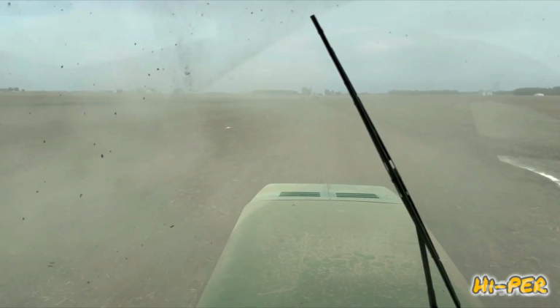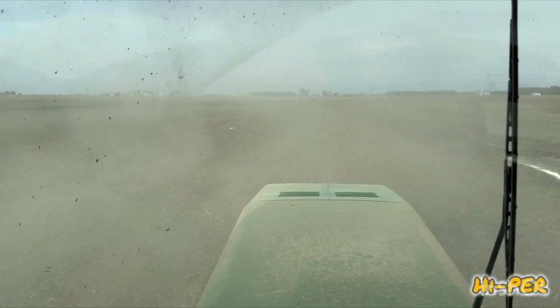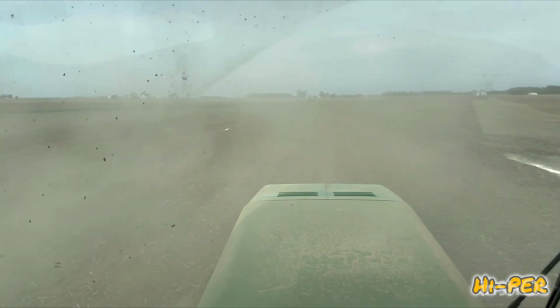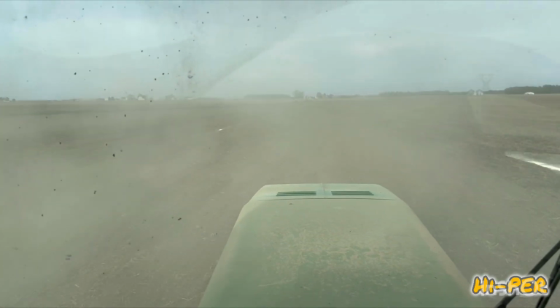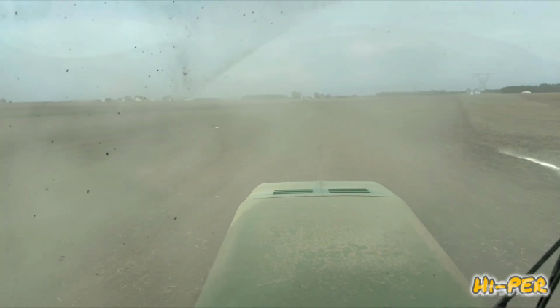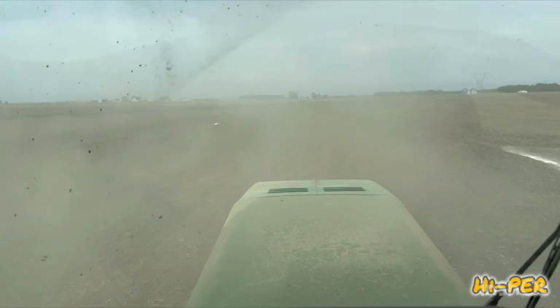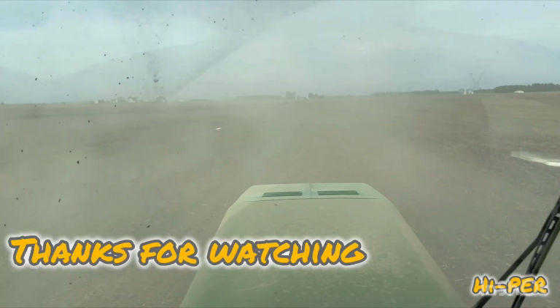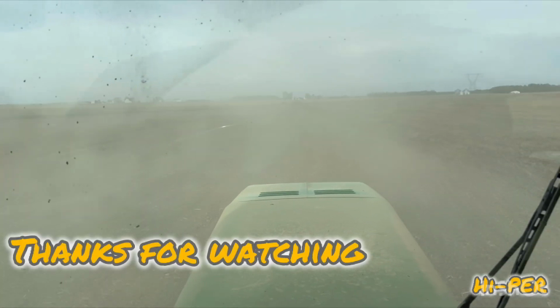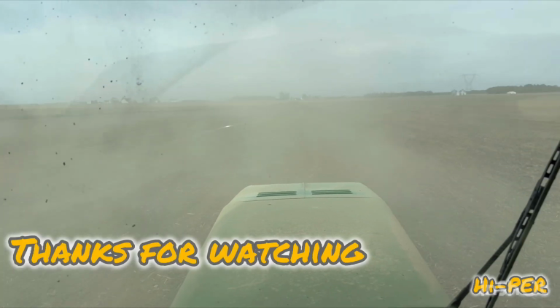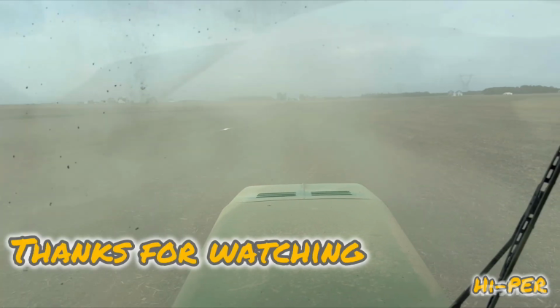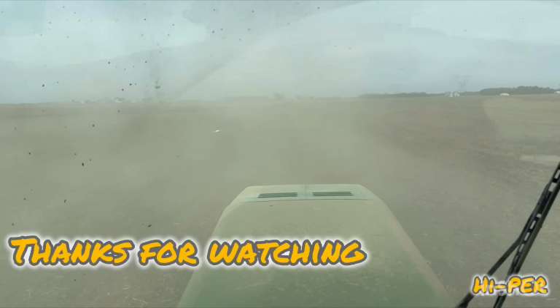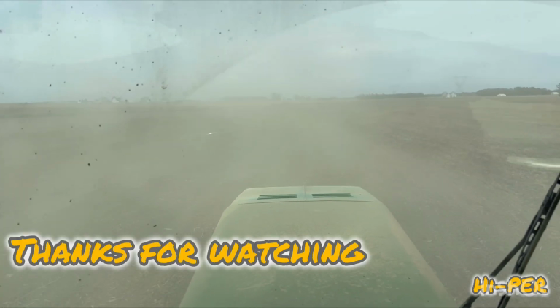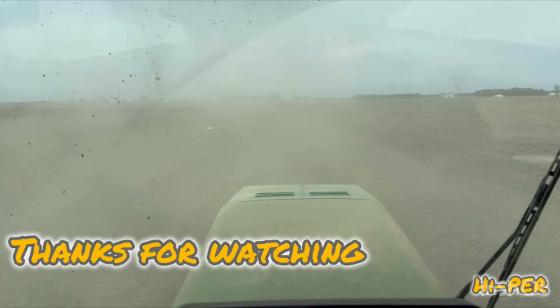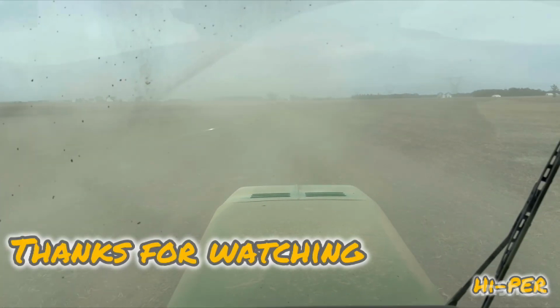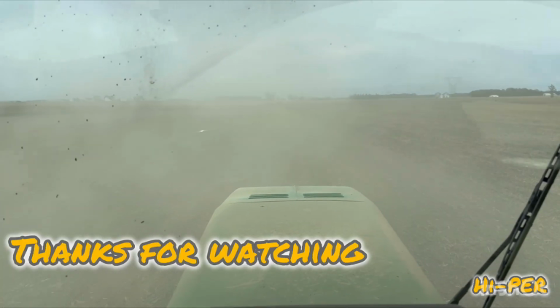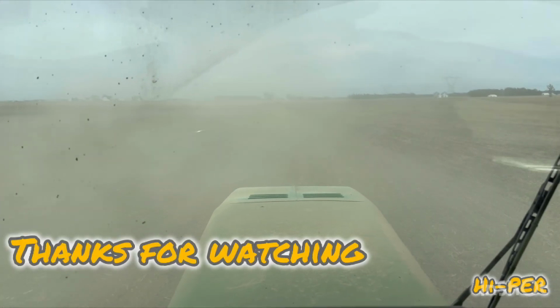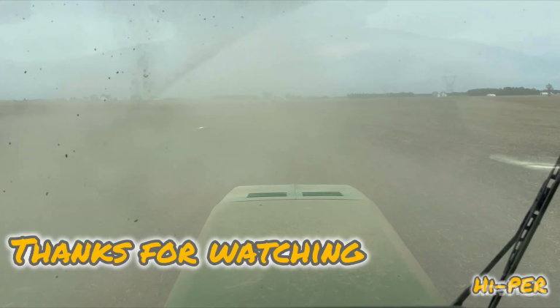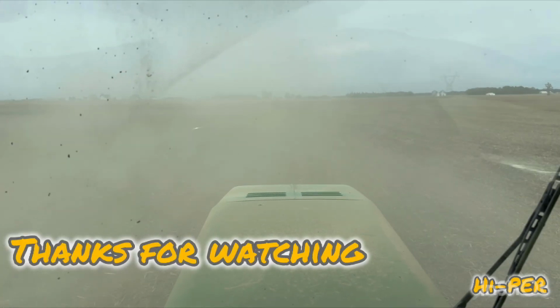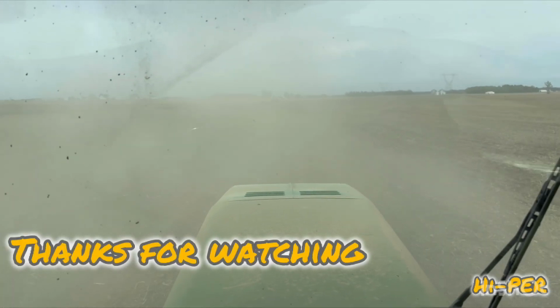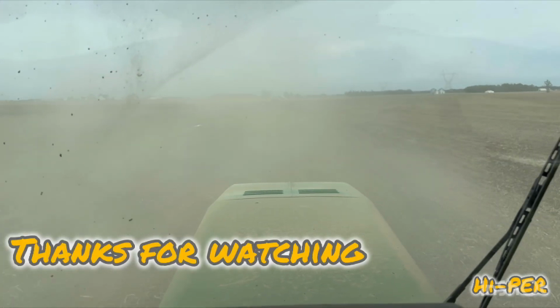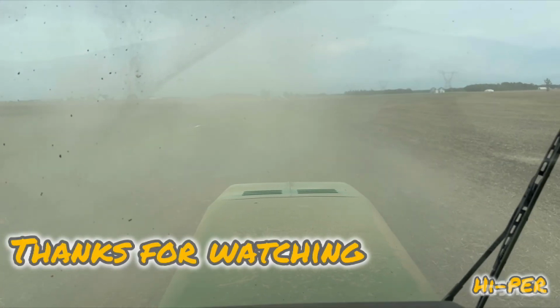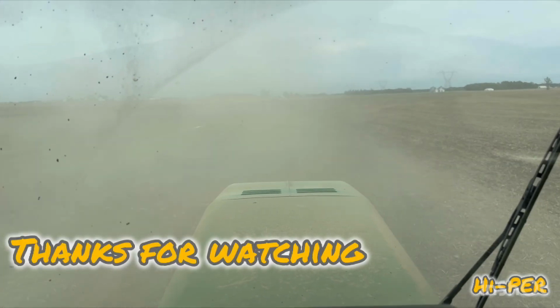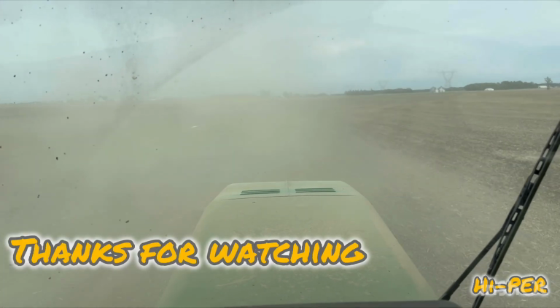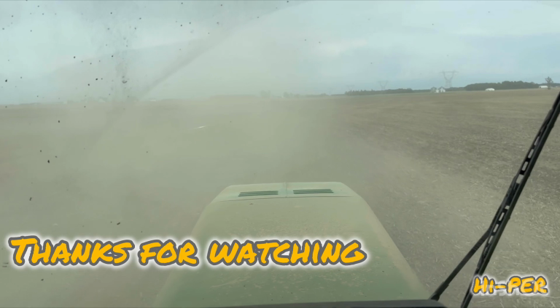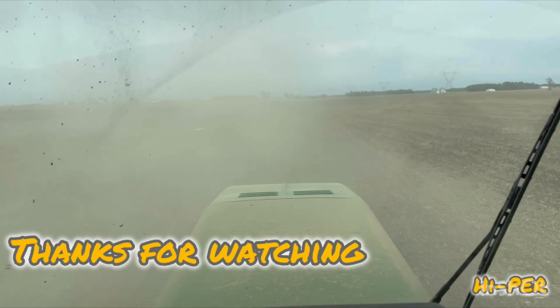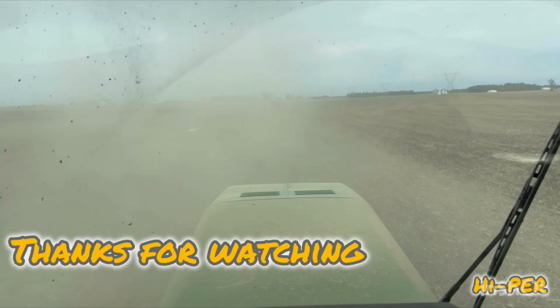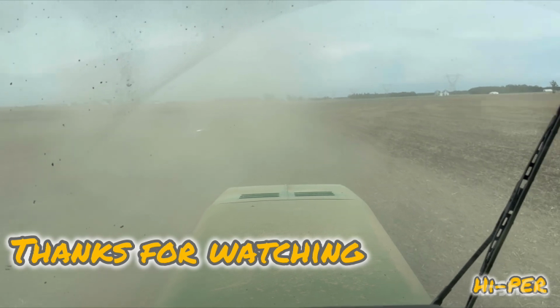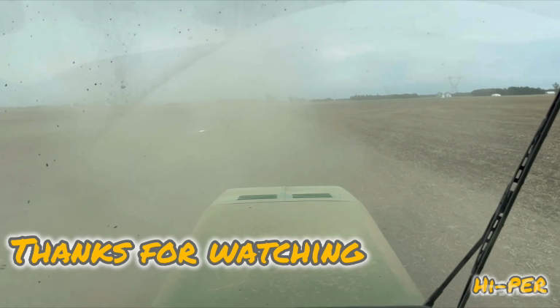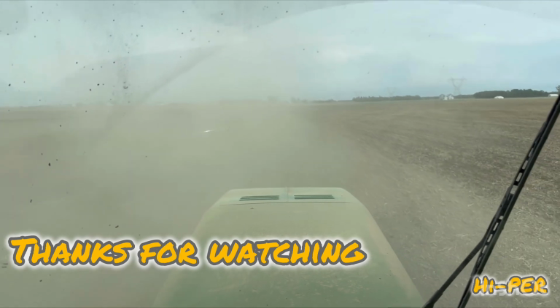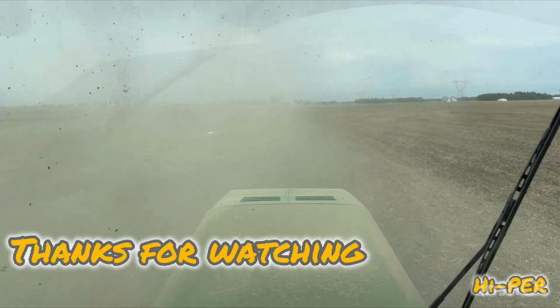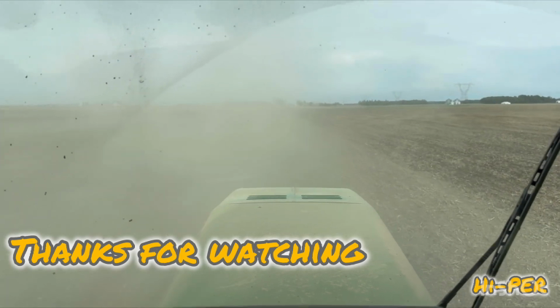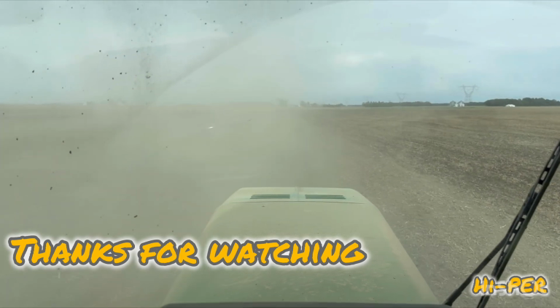Thanks for watching the channel. Please like and subscribe. Have a good day.